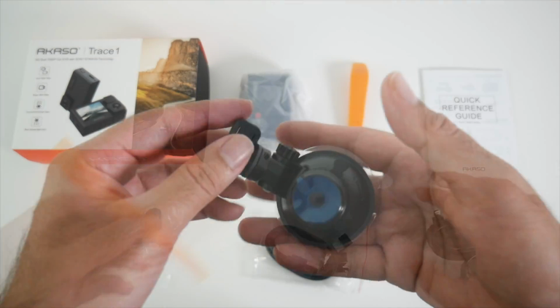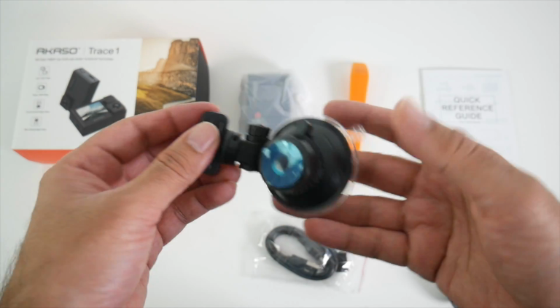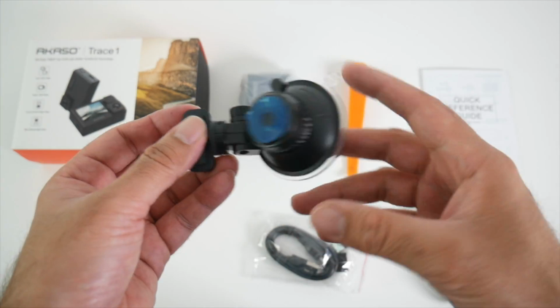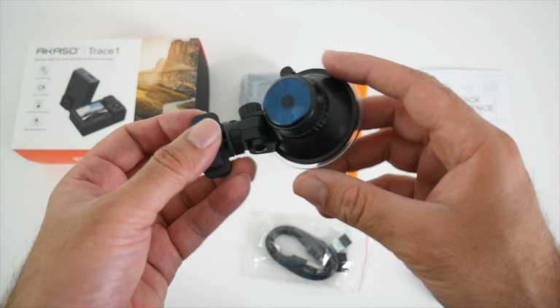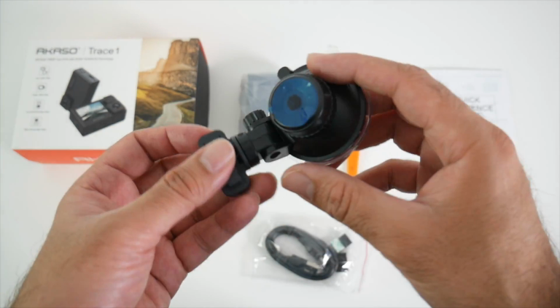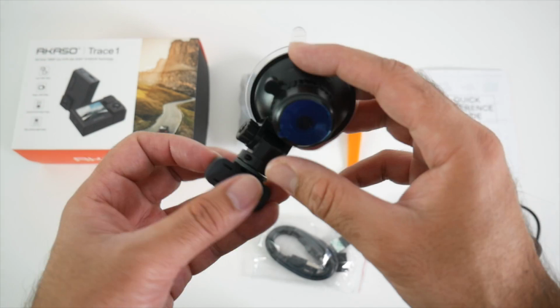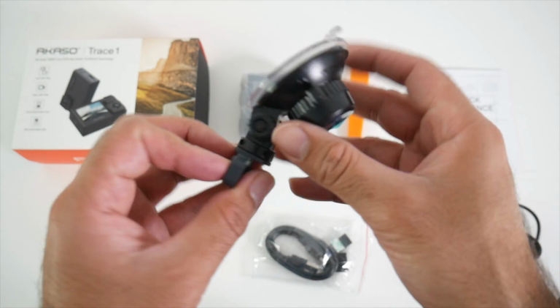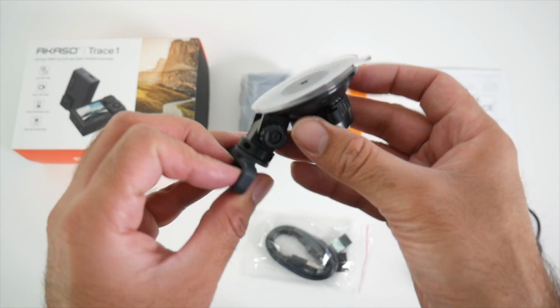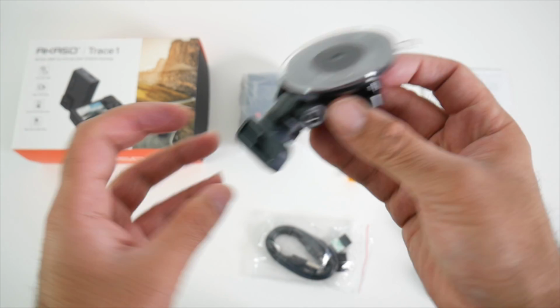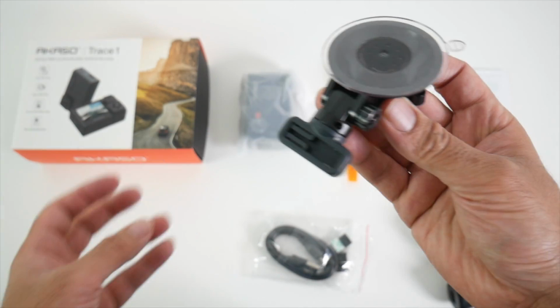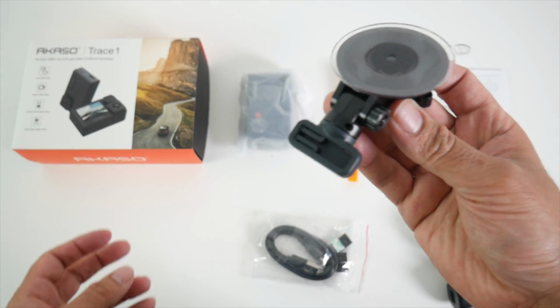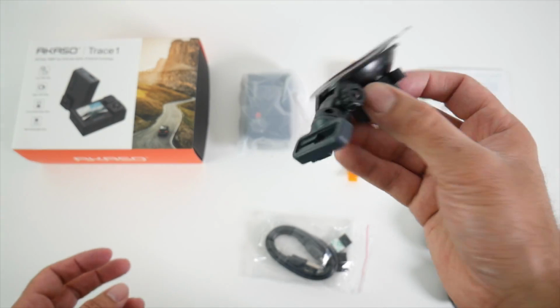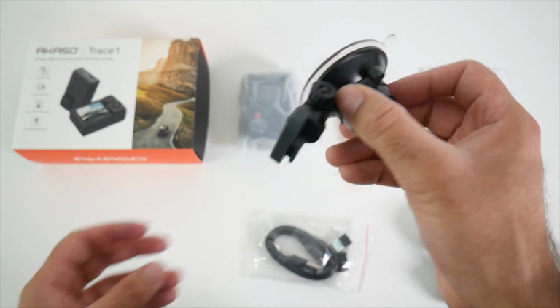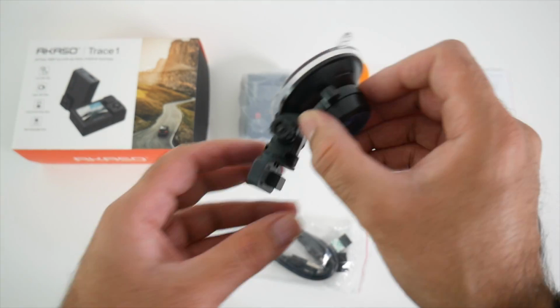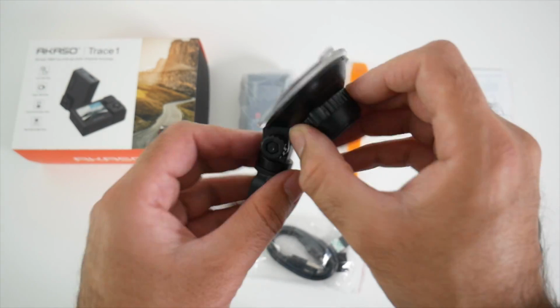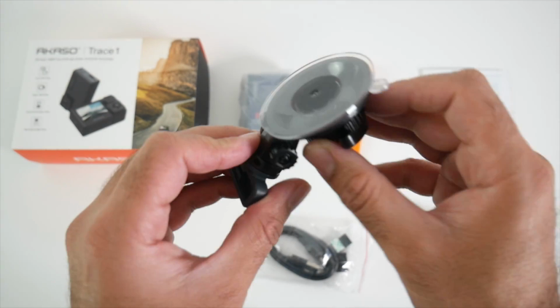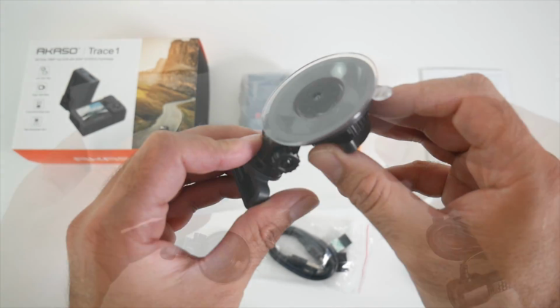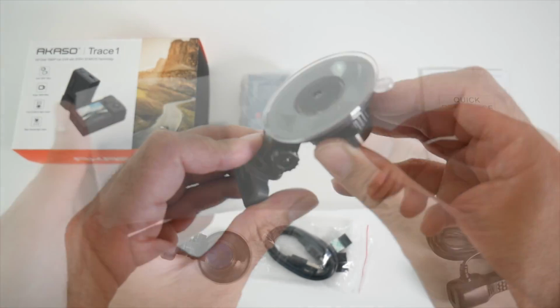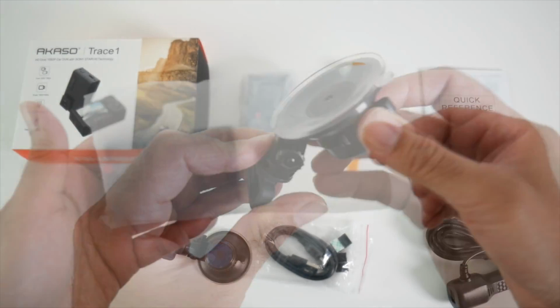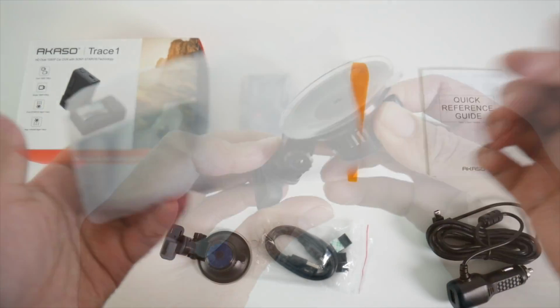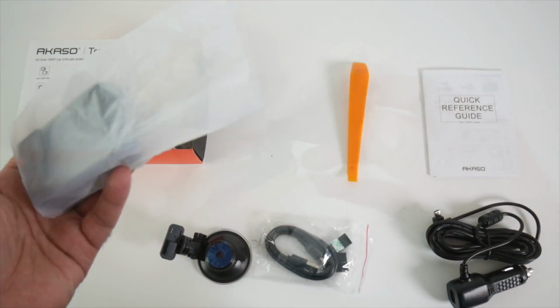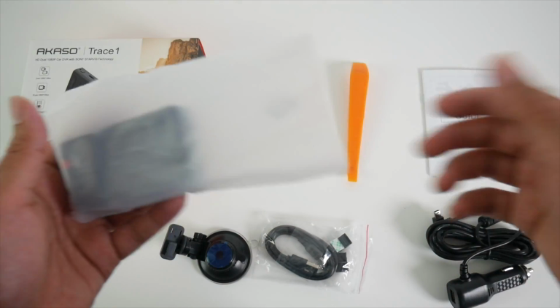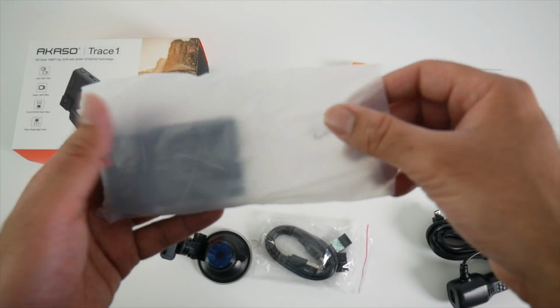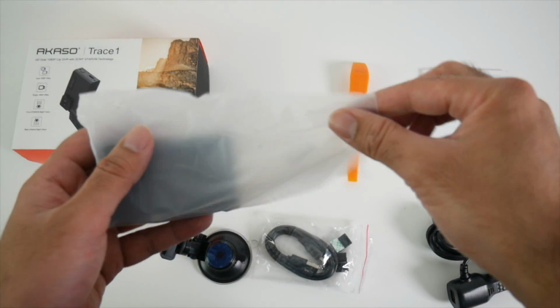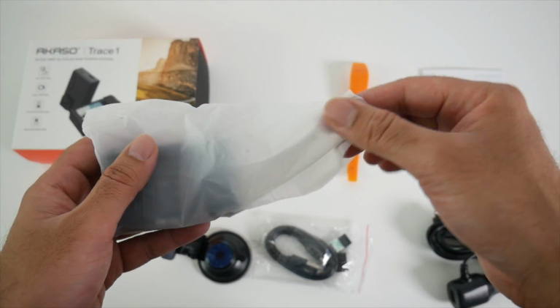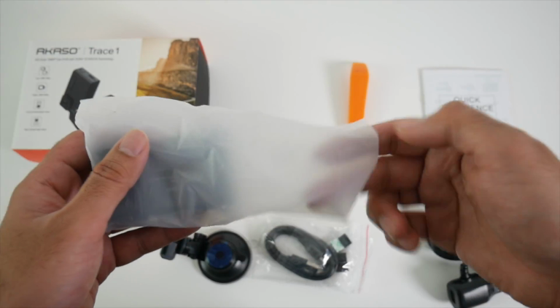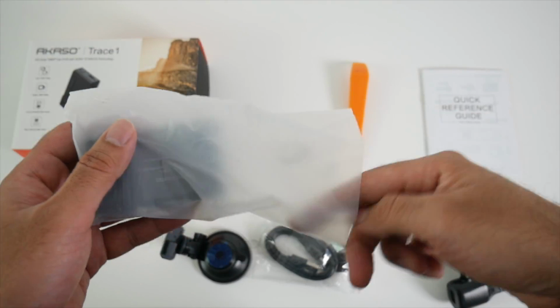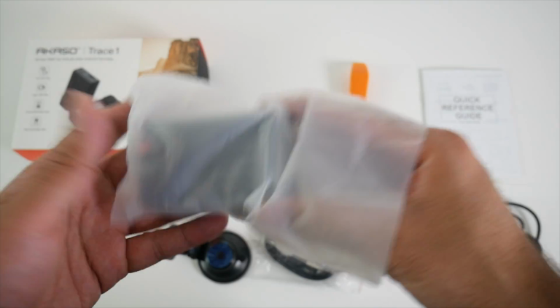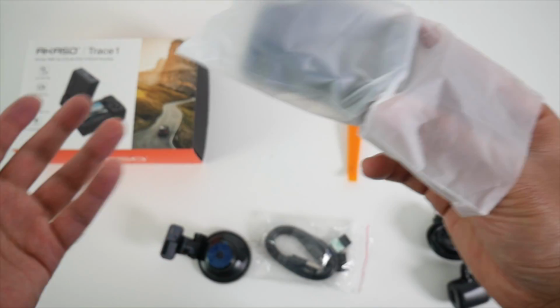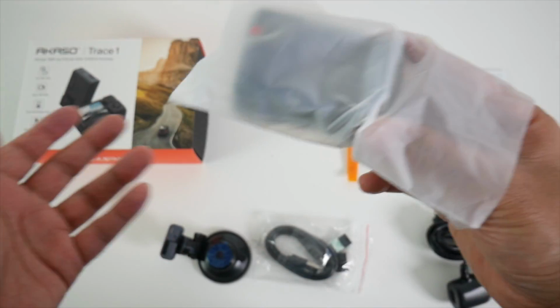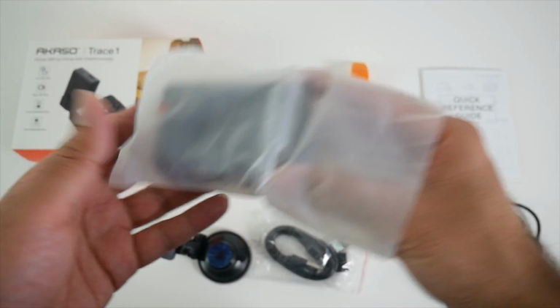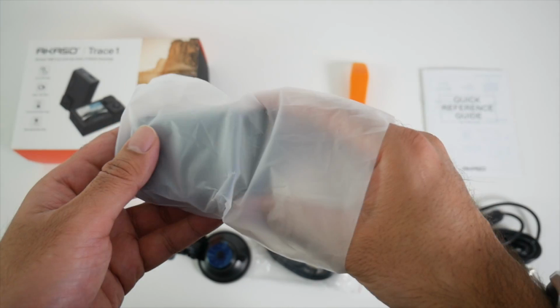A plastic tool so you can get behind the carpet of your car and make your wiring look neat. You're also getting a small compact suction cap, and last but not least, the camera itself.